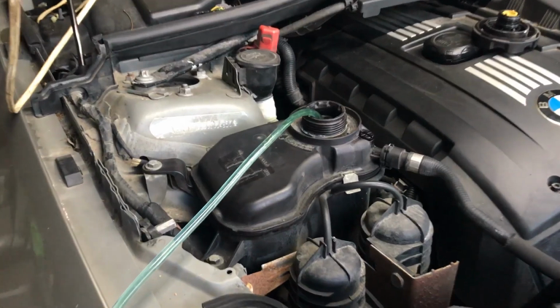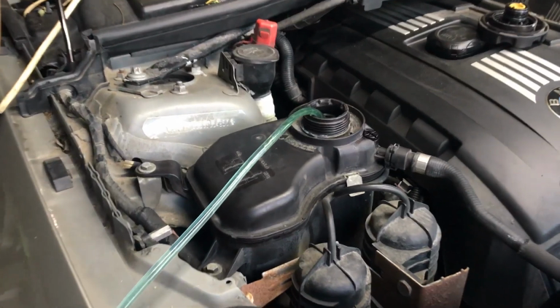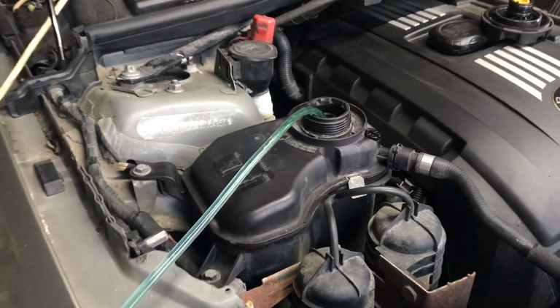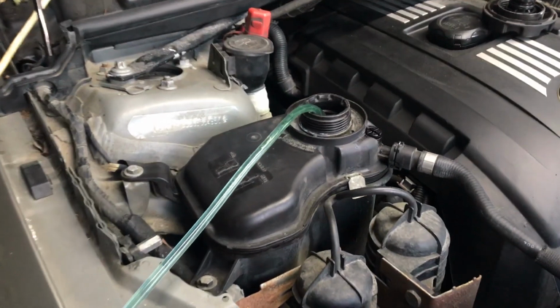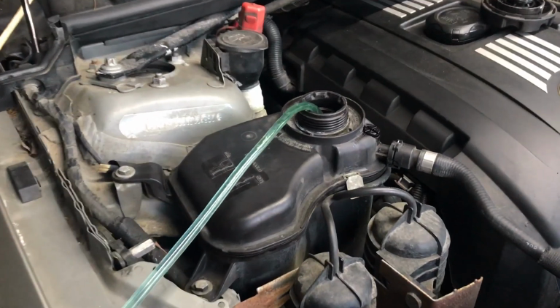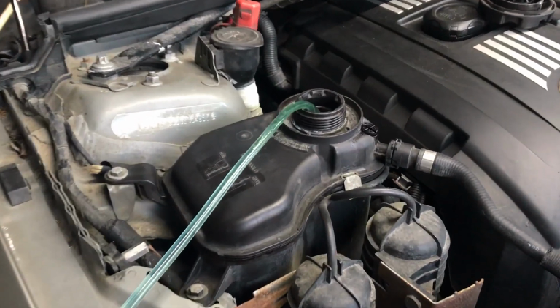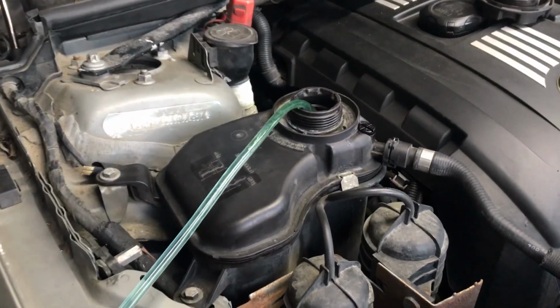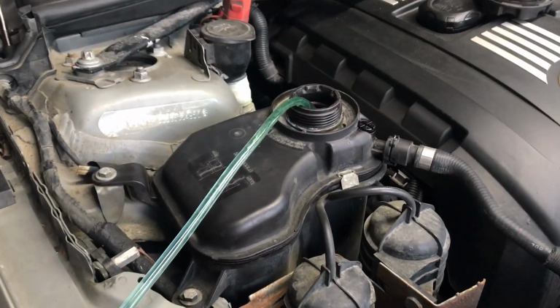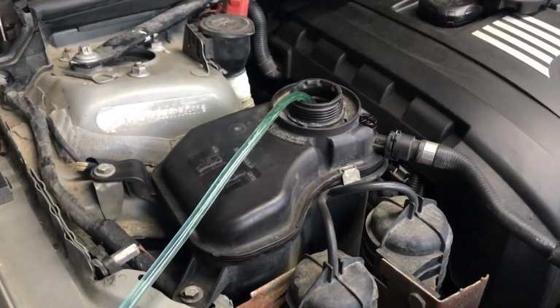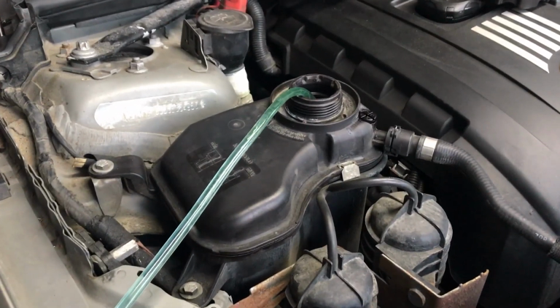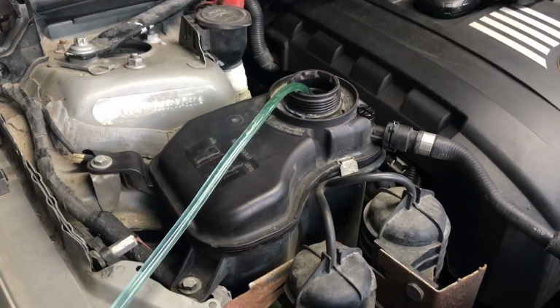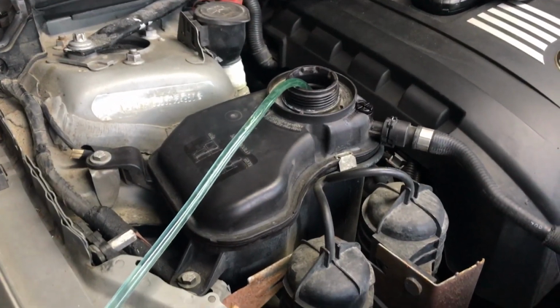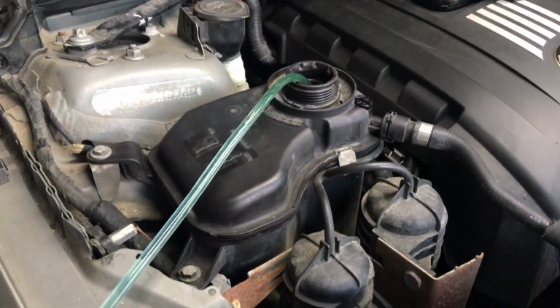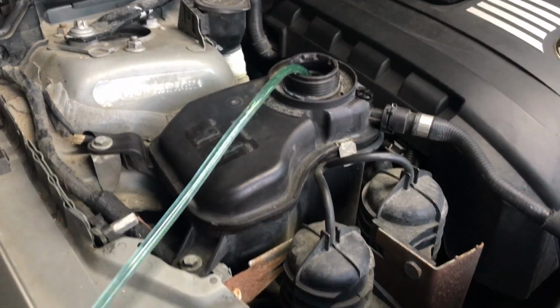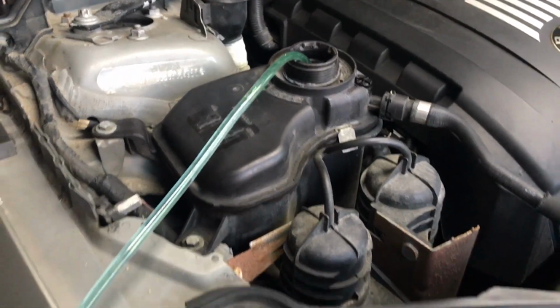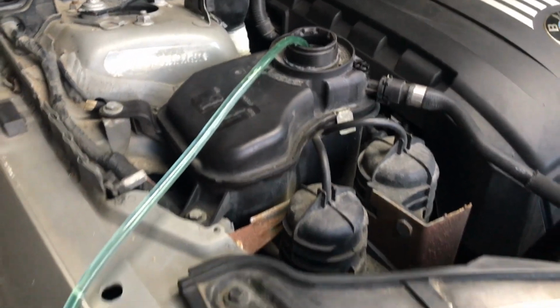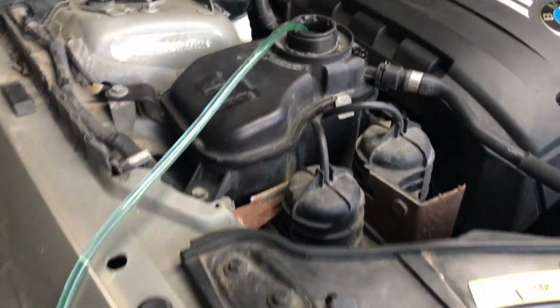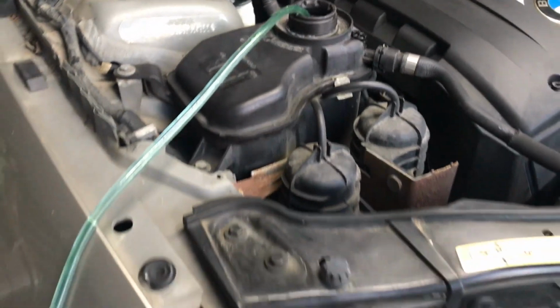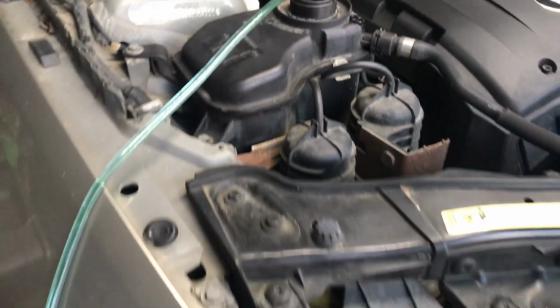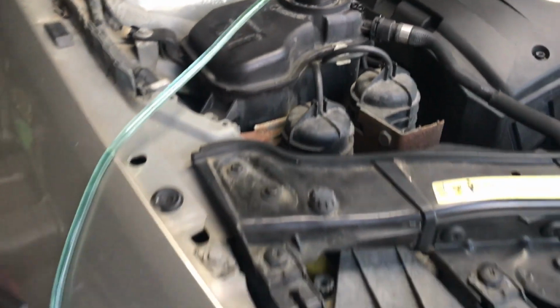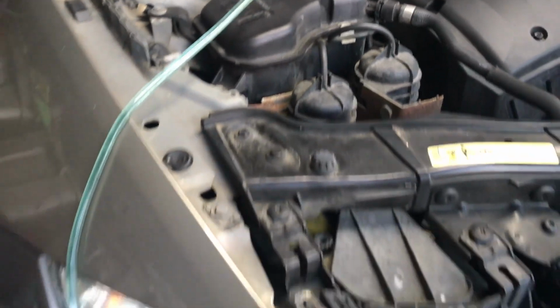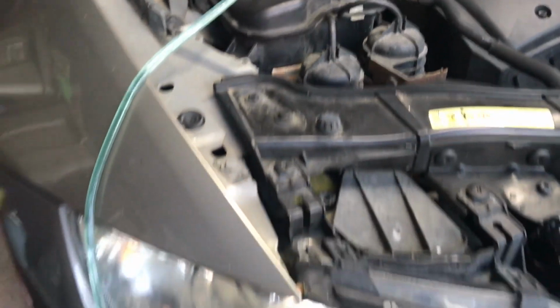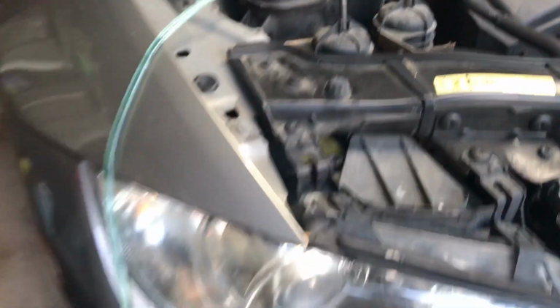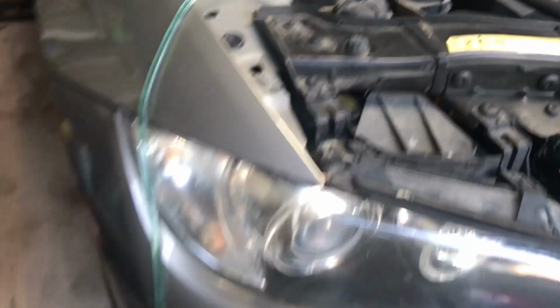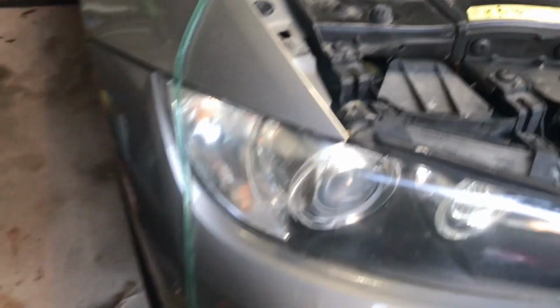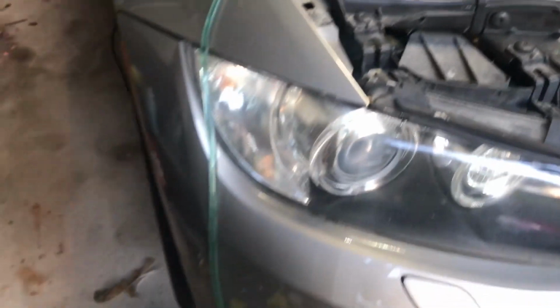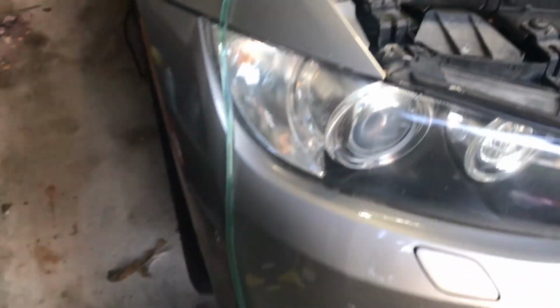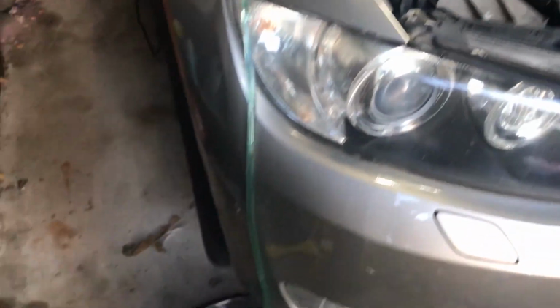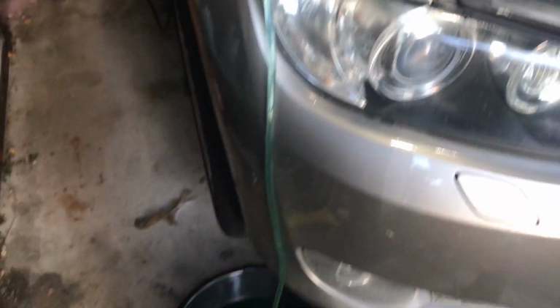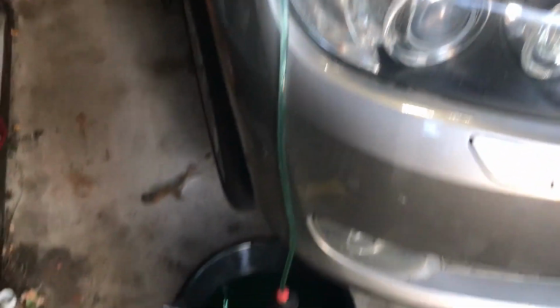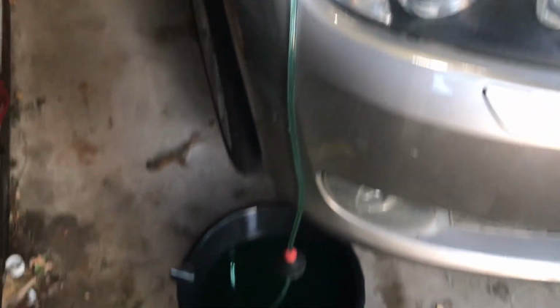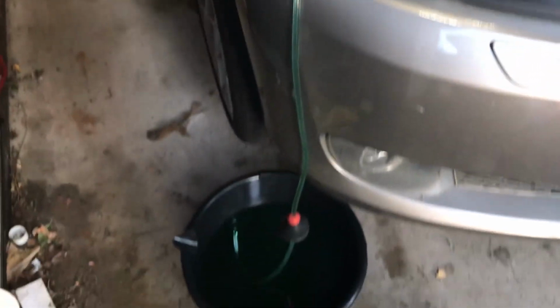Alright, we are siphoning the coolant out of the reservoir. We'll see if this works.